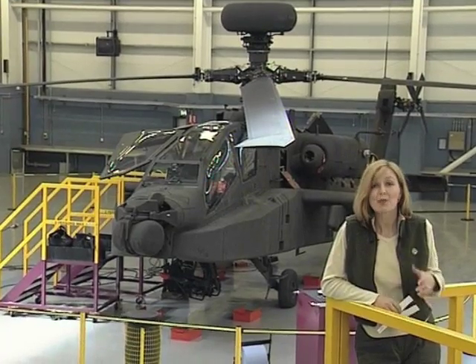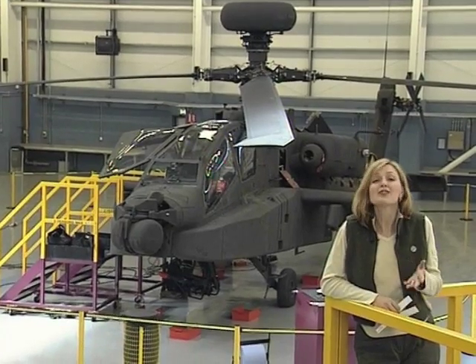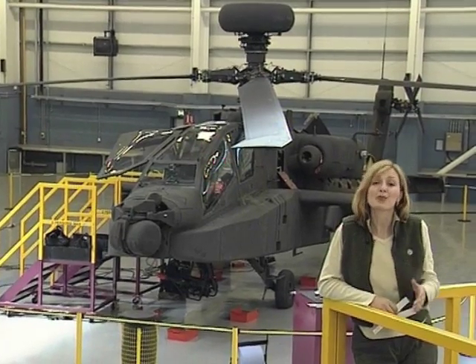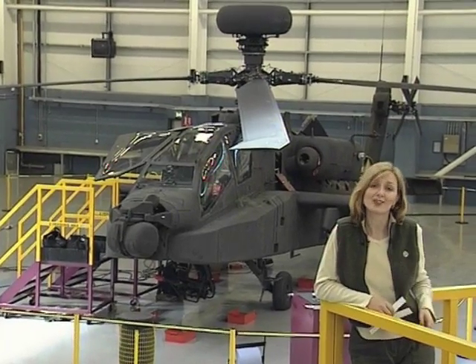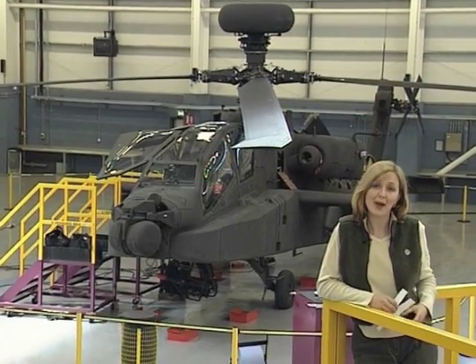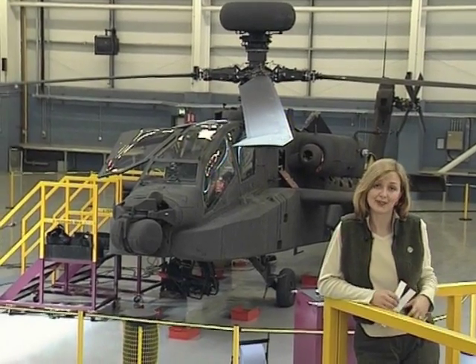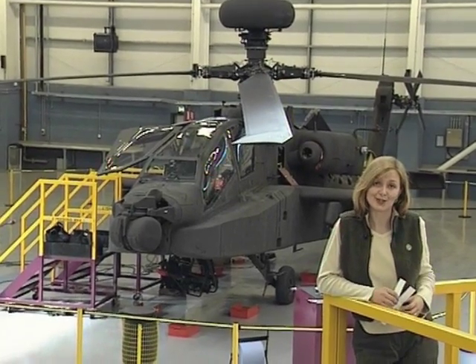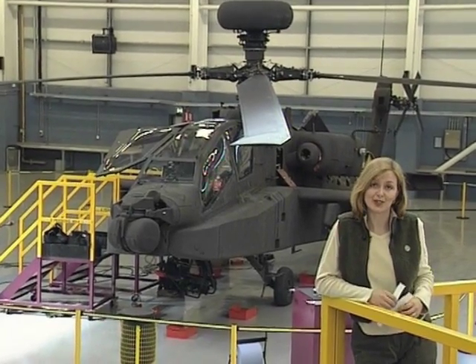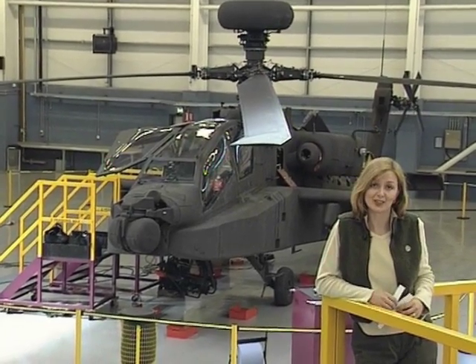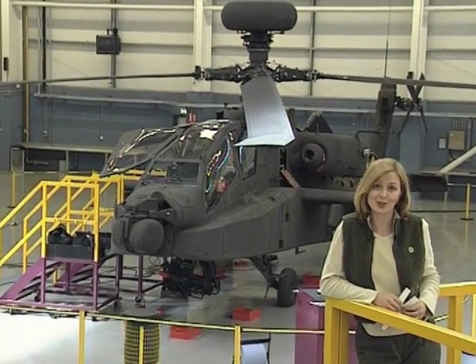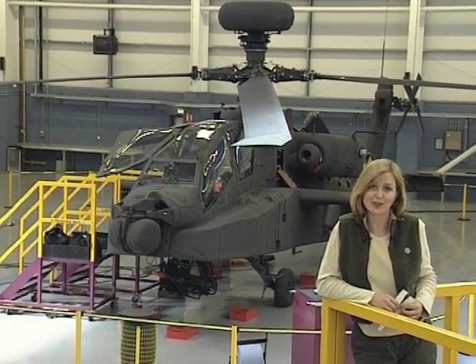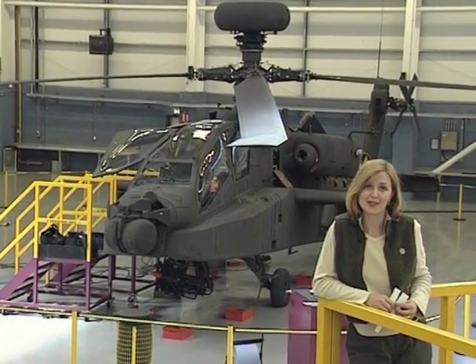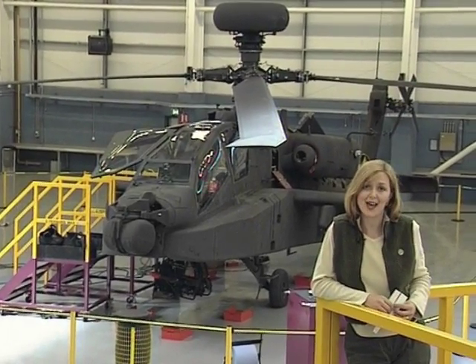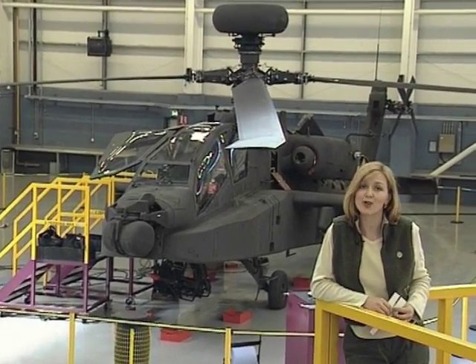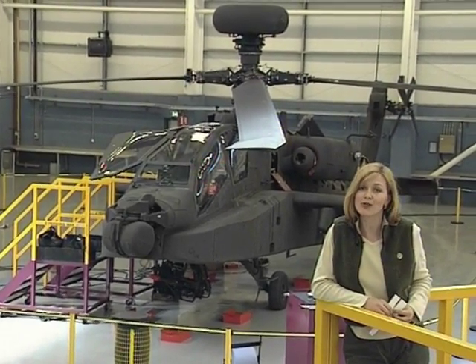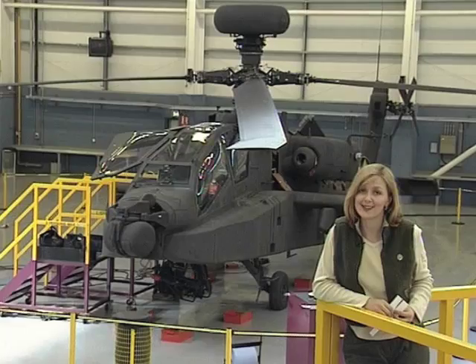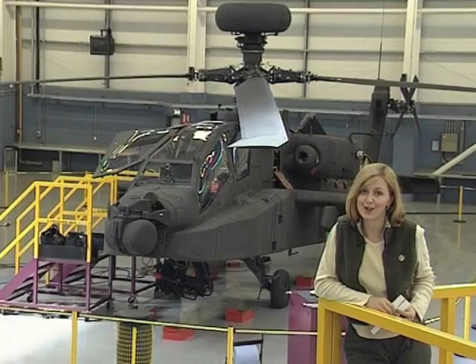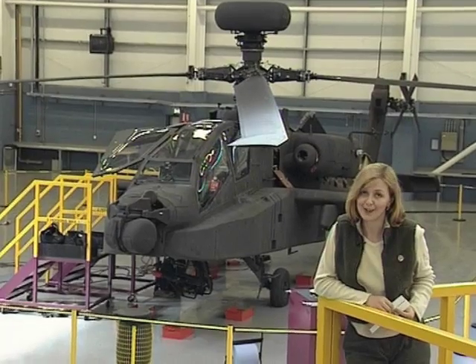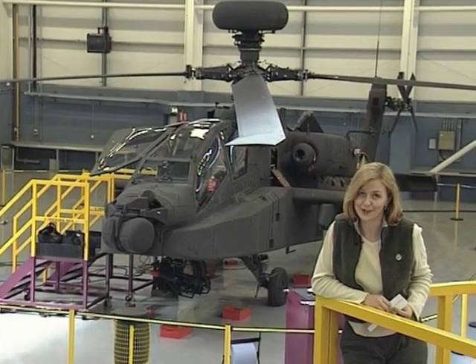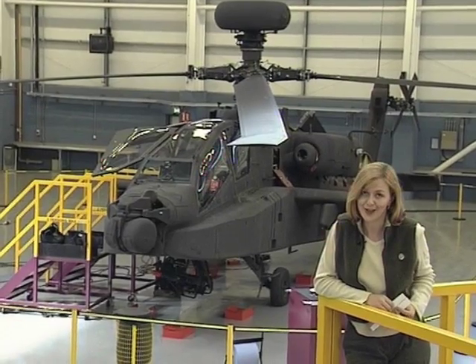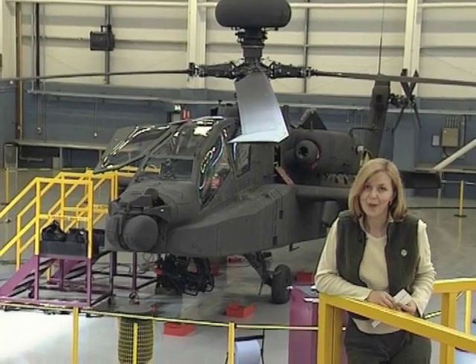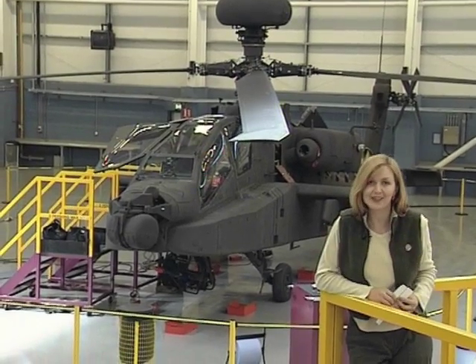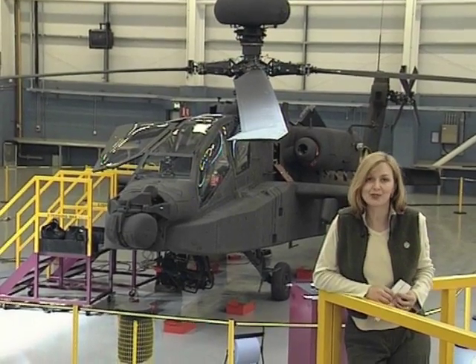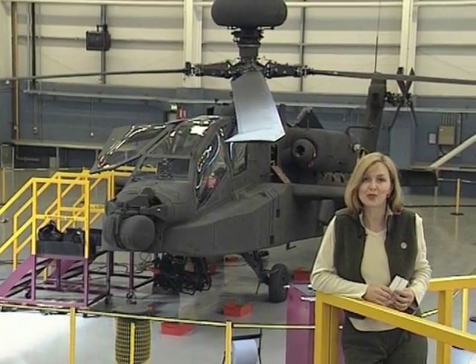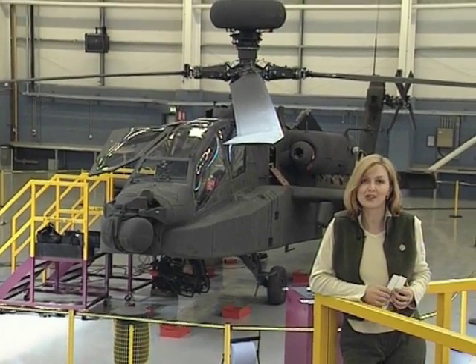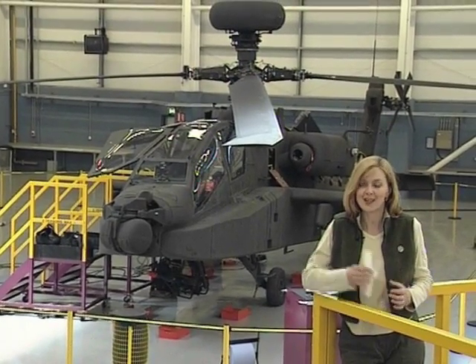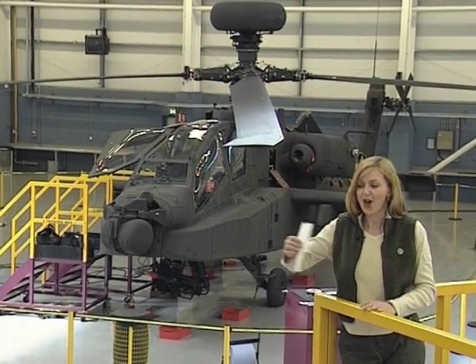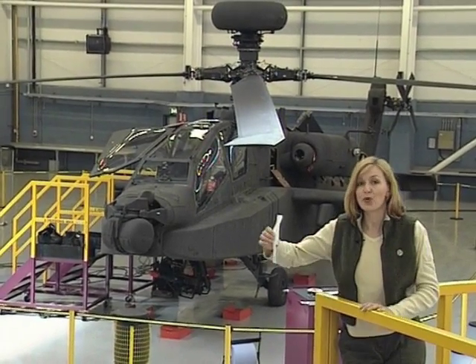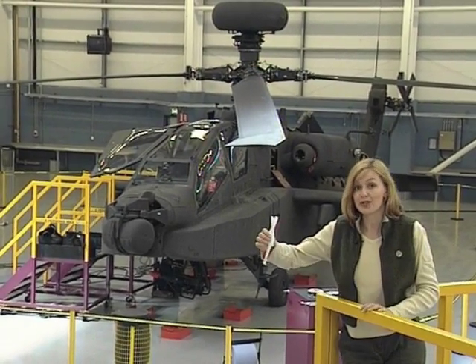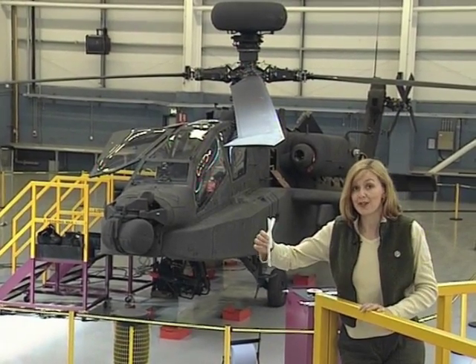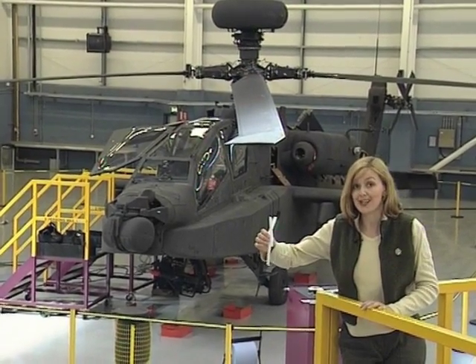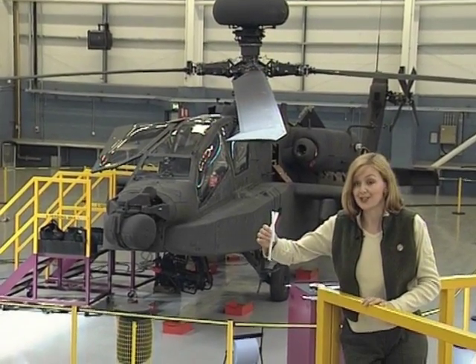But even if the worst happens and your engine stops in mid-air, all is not lost. Welcome to the world of autorotation.